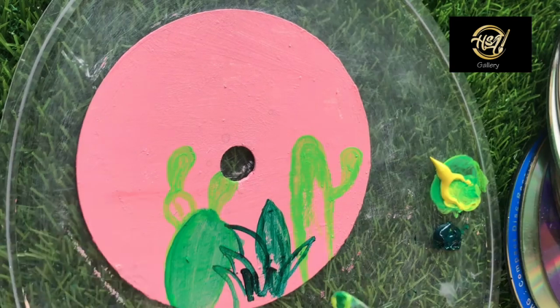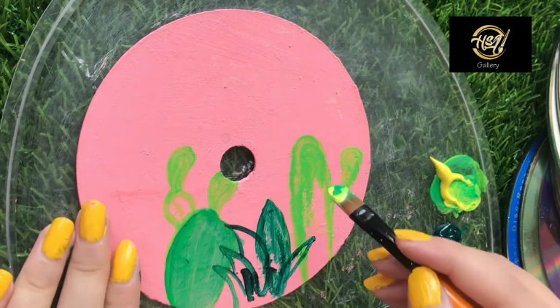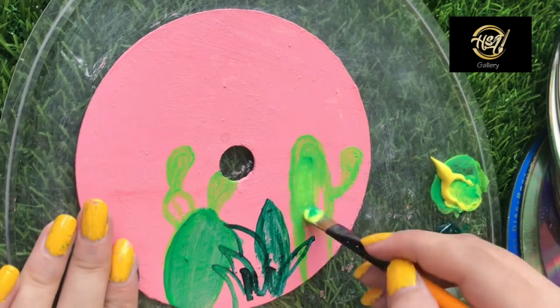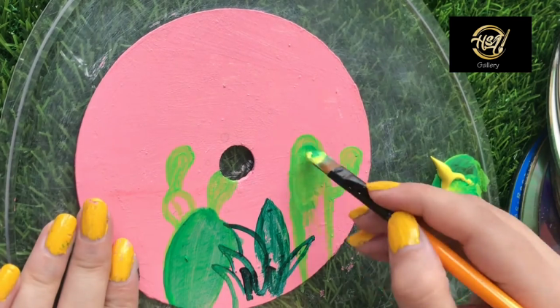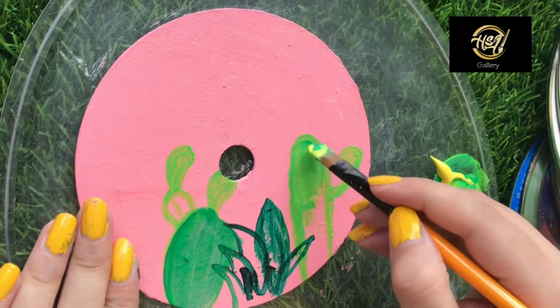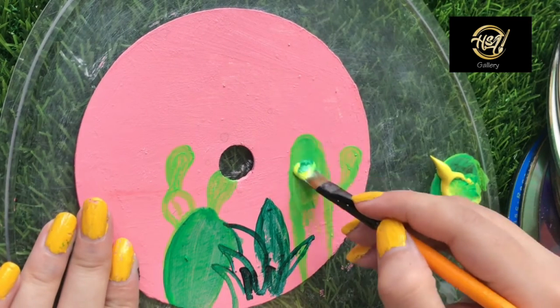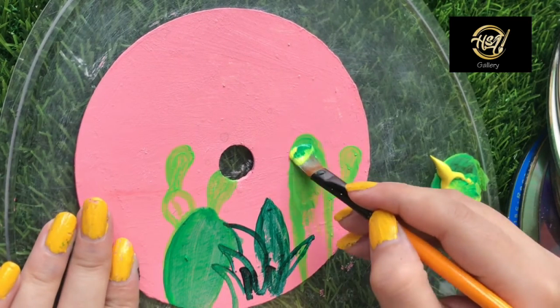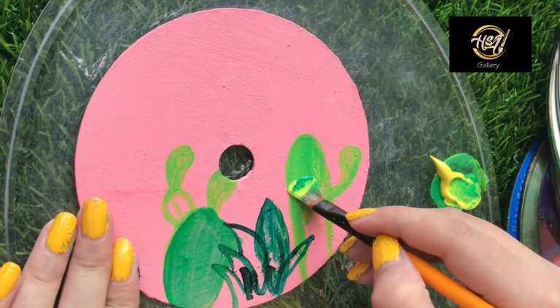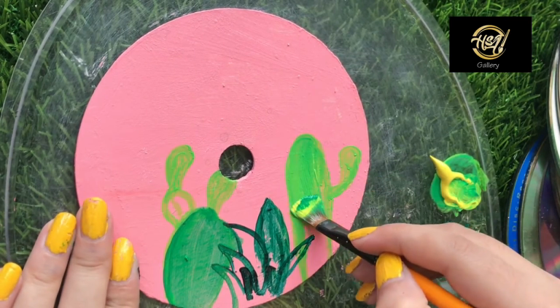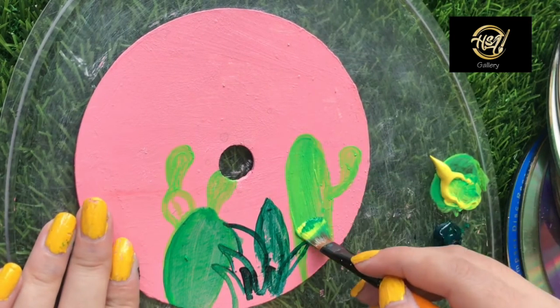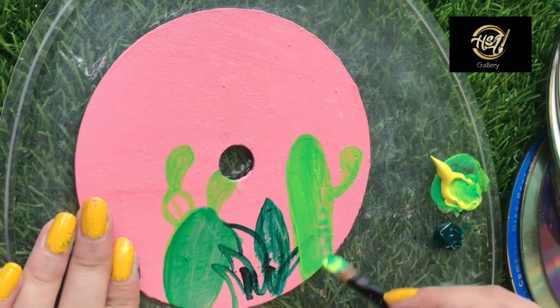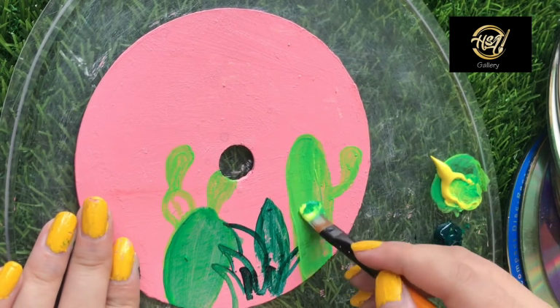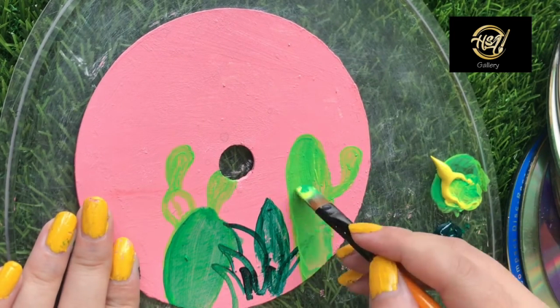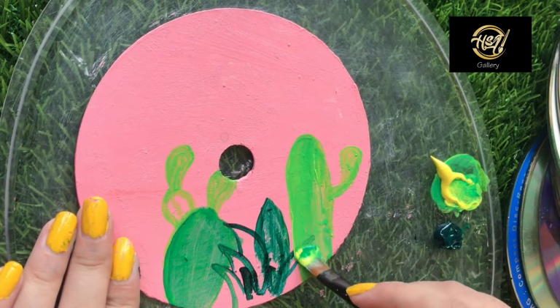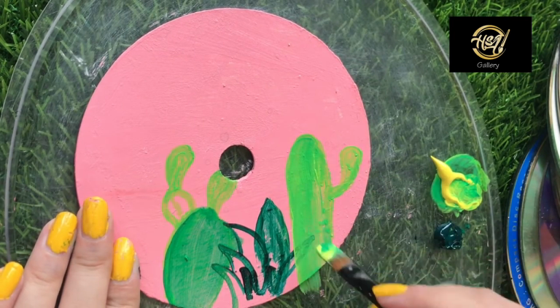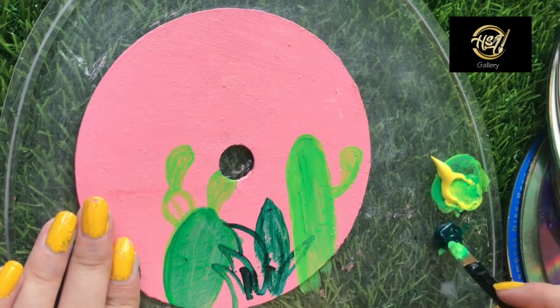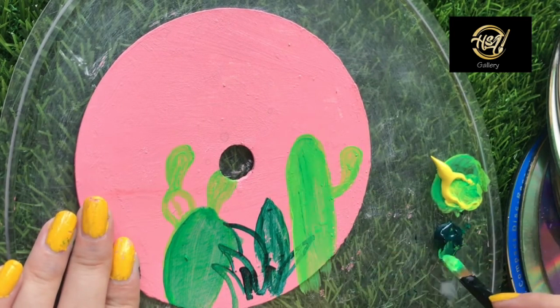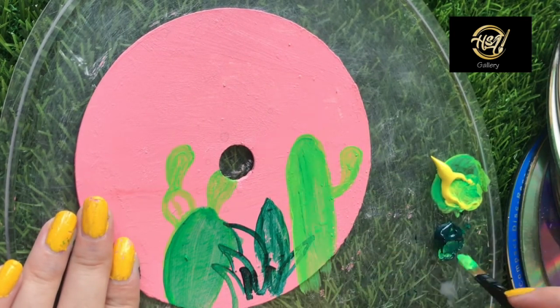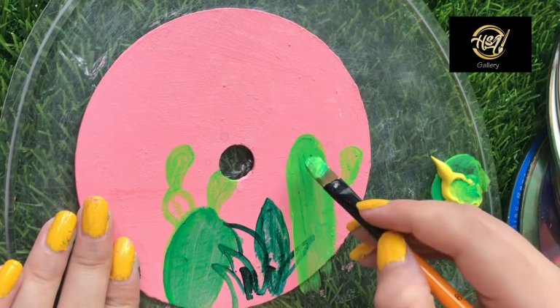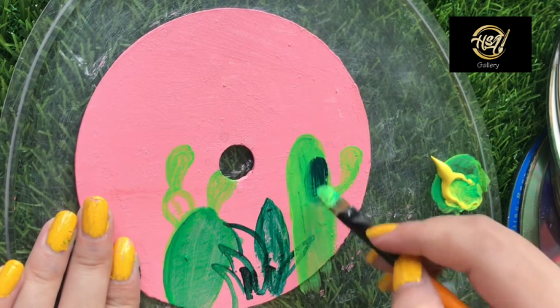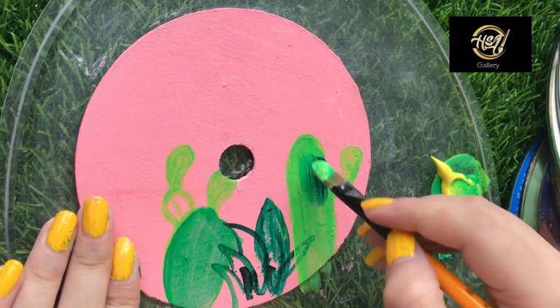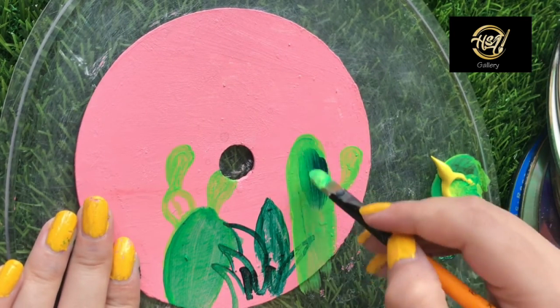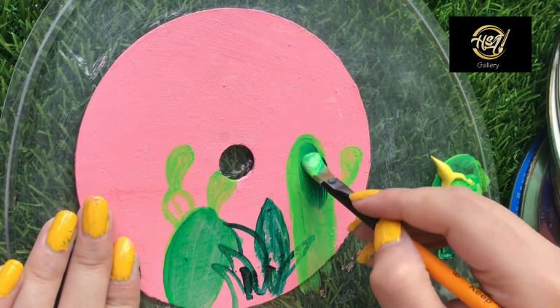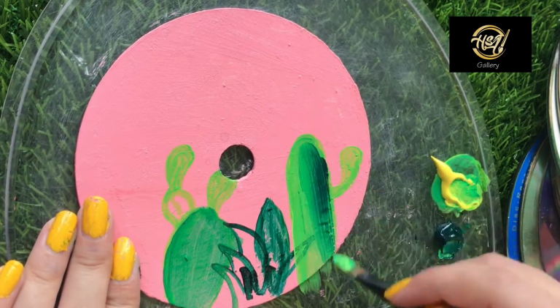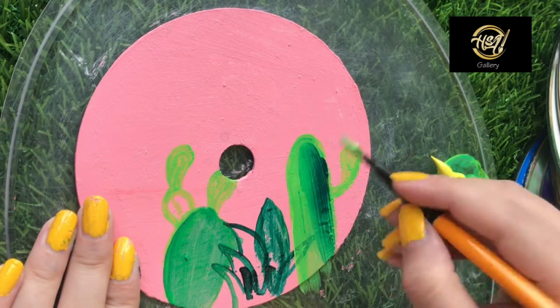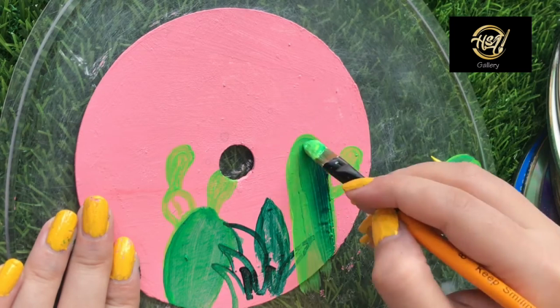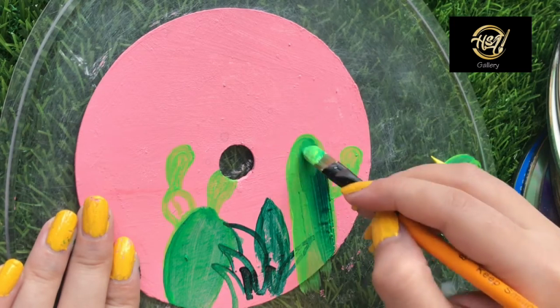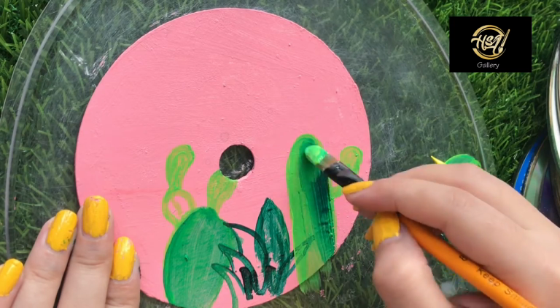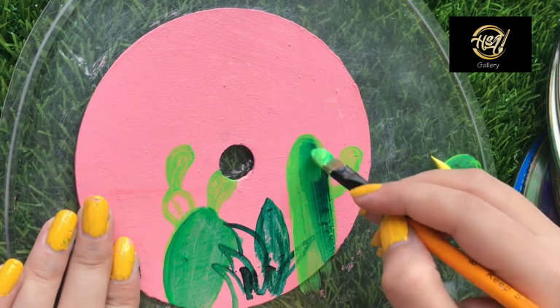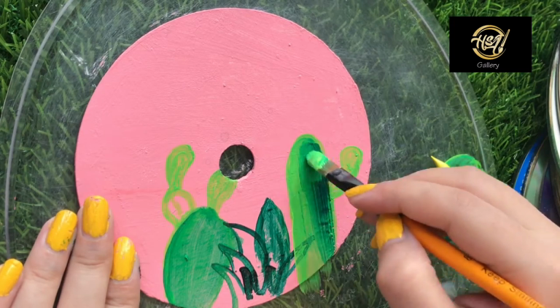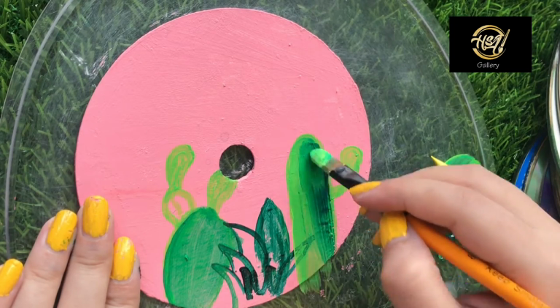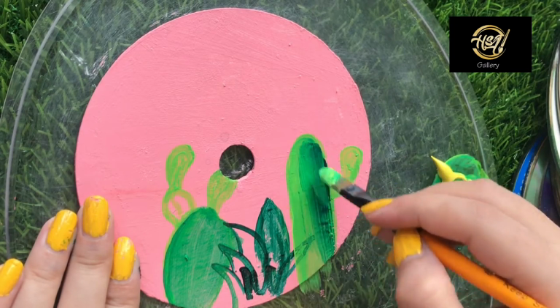Now I will show you how I am doing it. I am very shocked — I will start working on this painting.